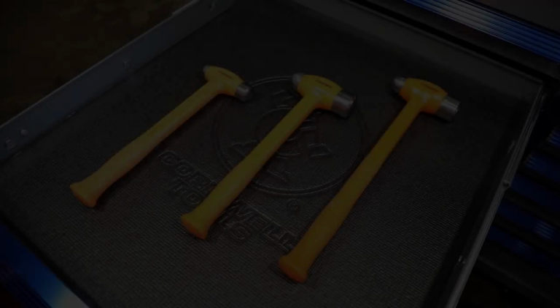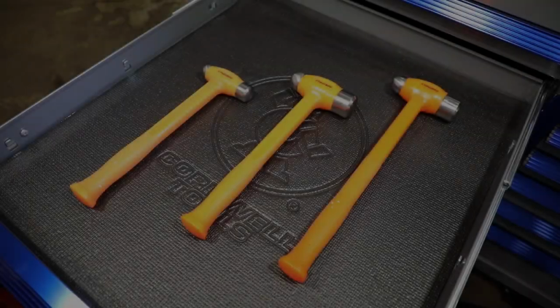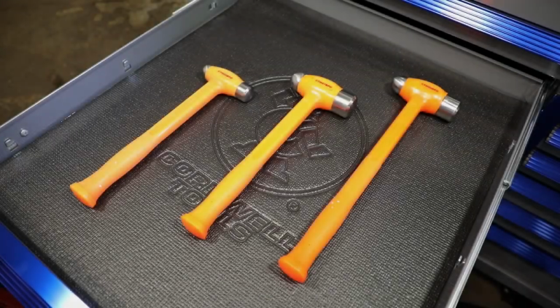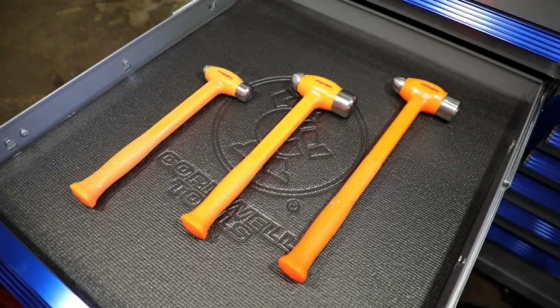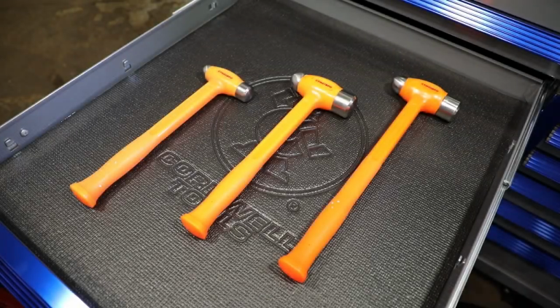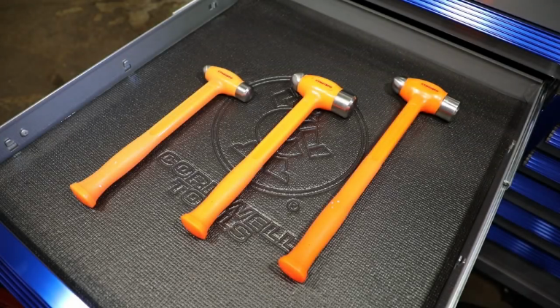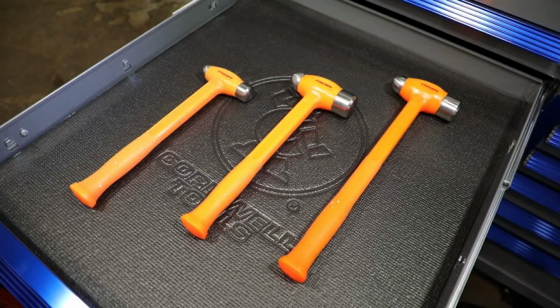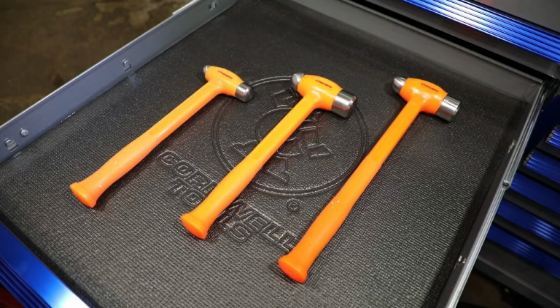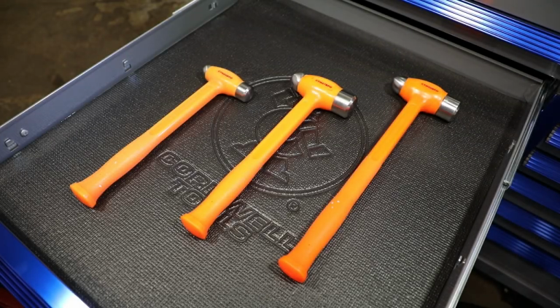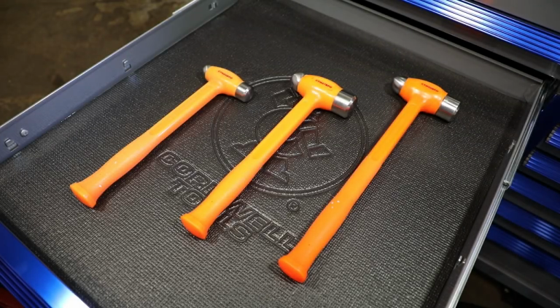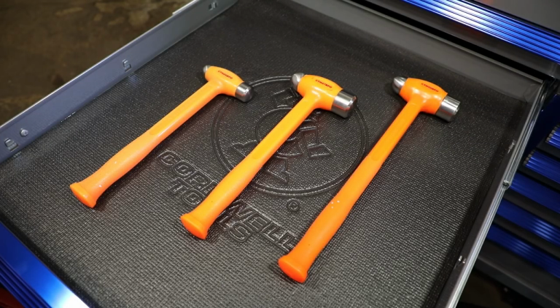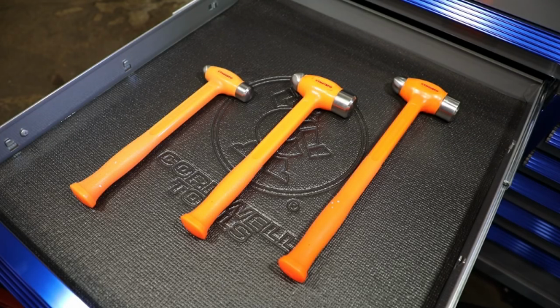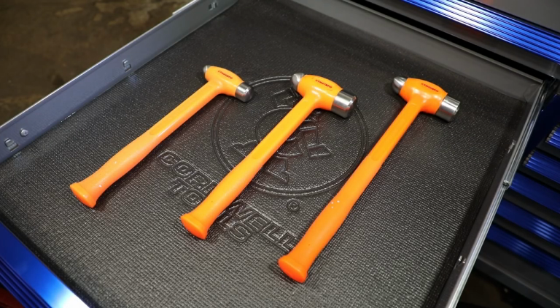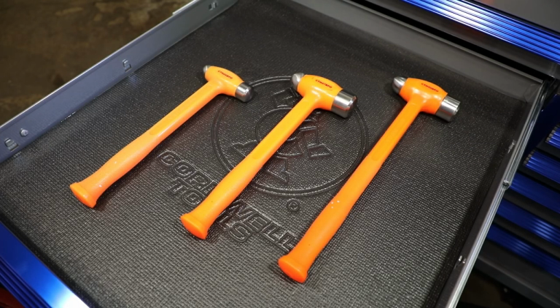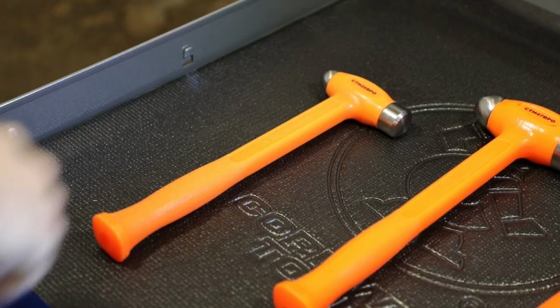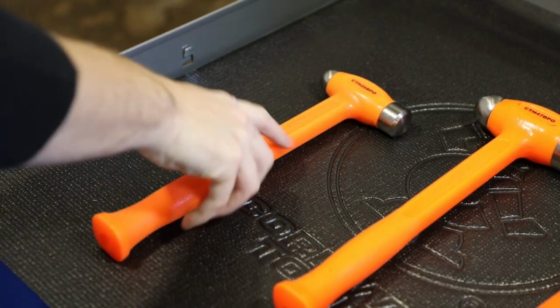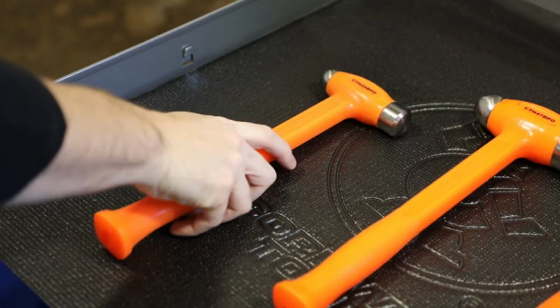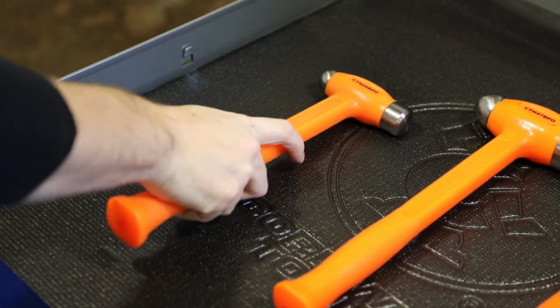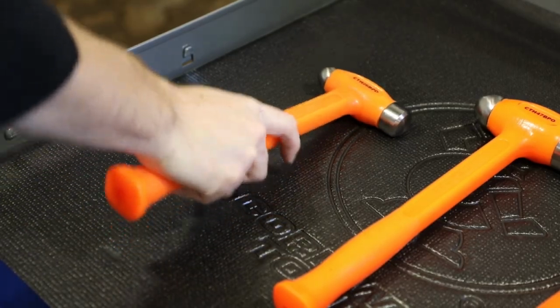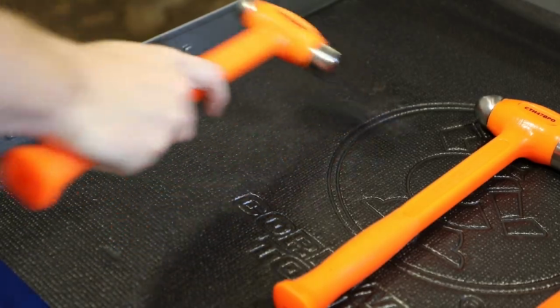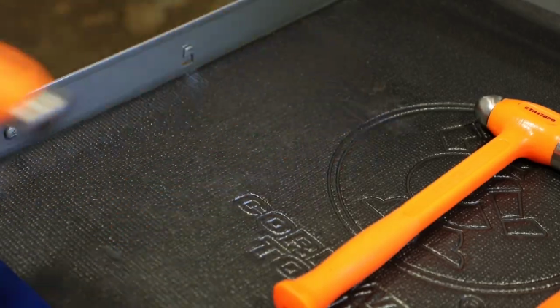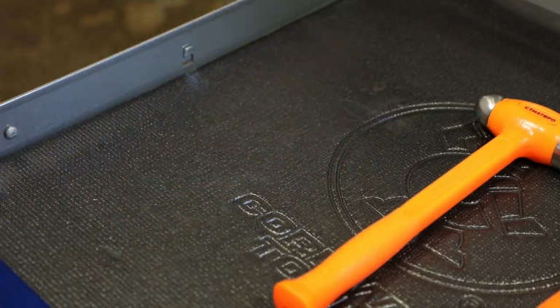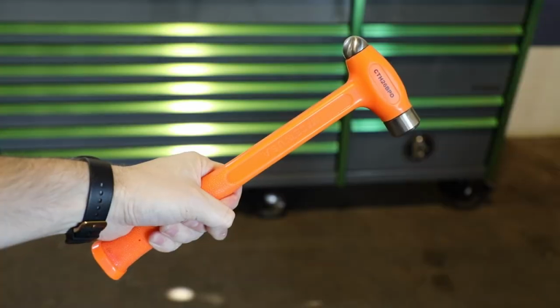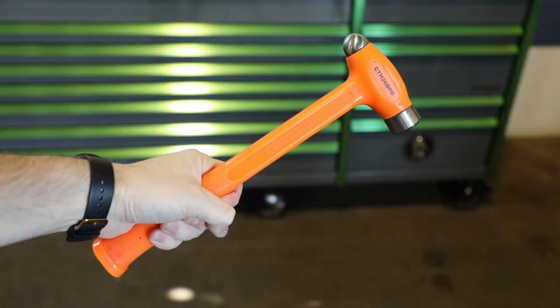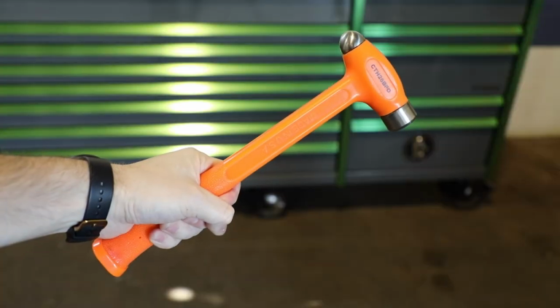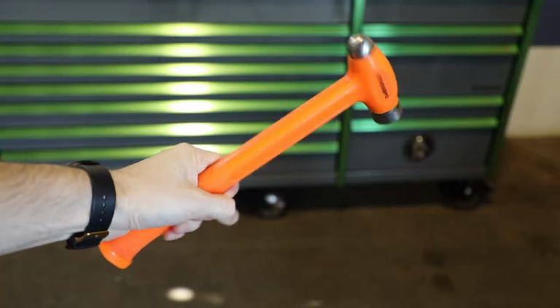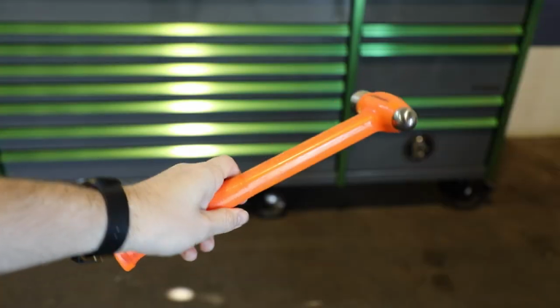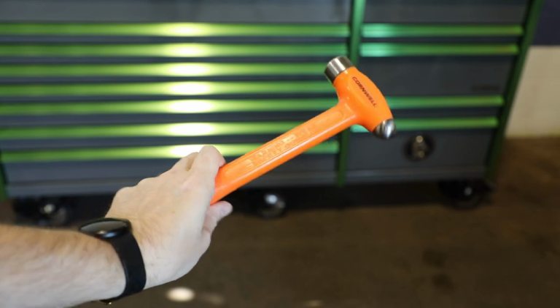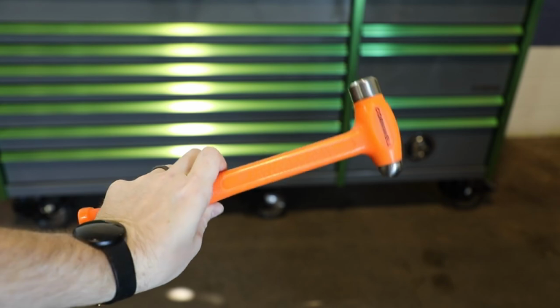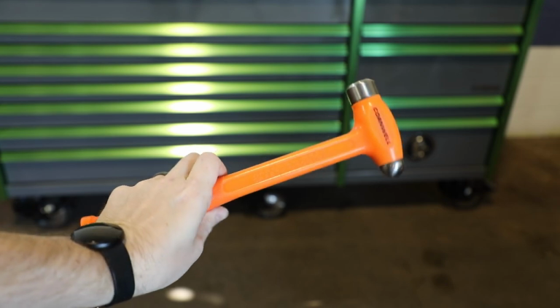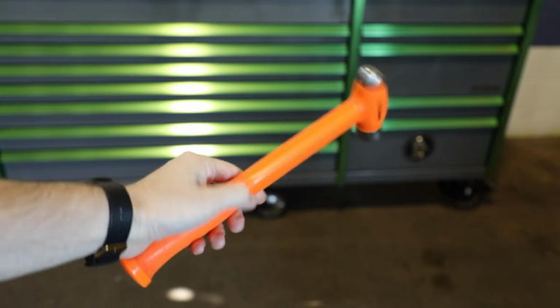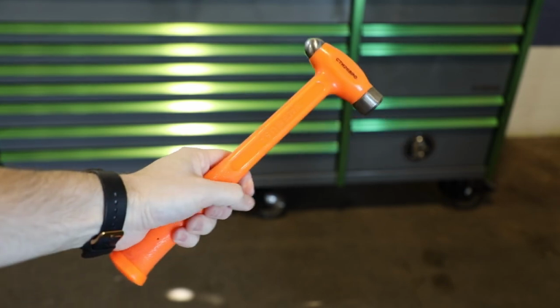Sometimes there's no other way to say it. You have to break through something. Use this 26 ounce hammer.